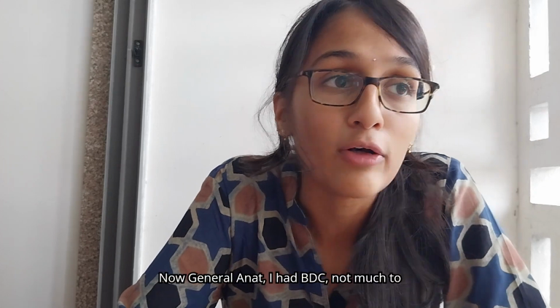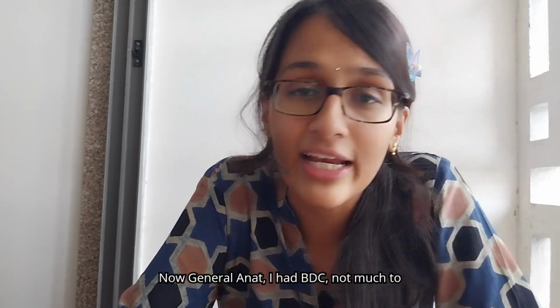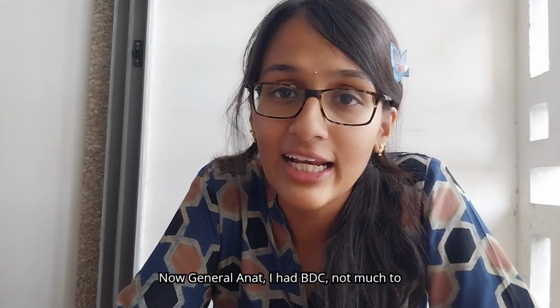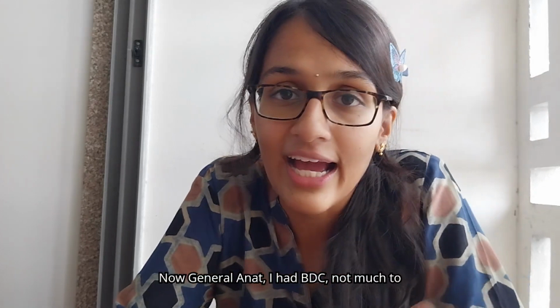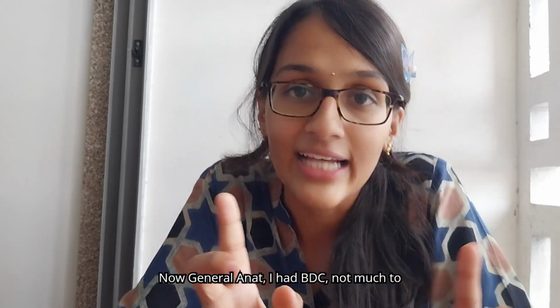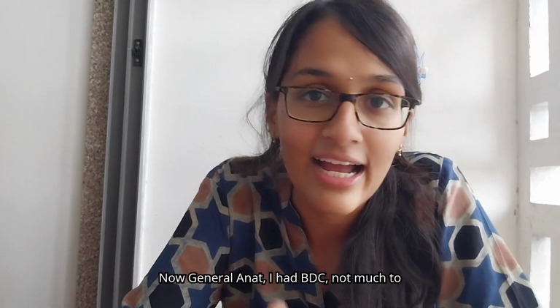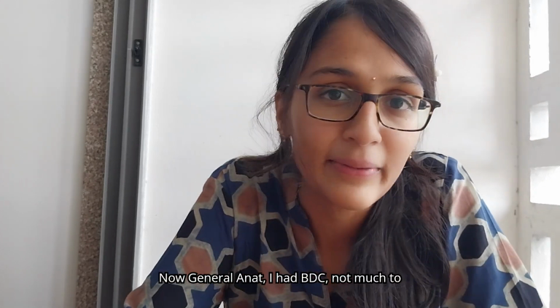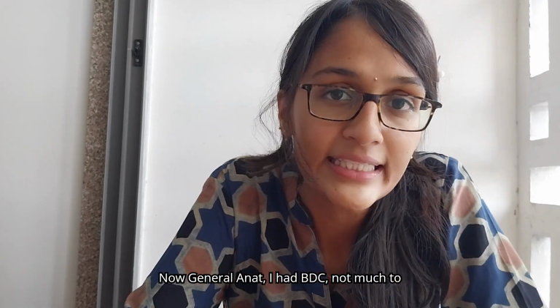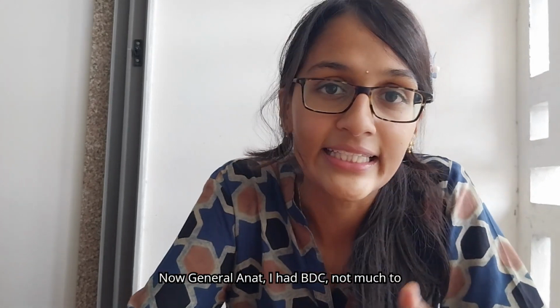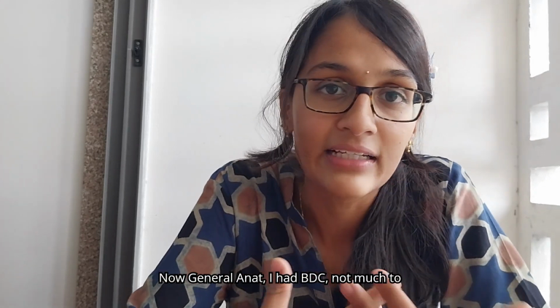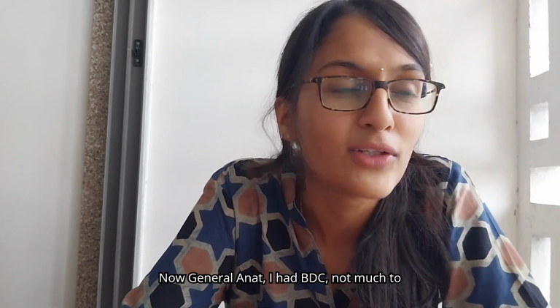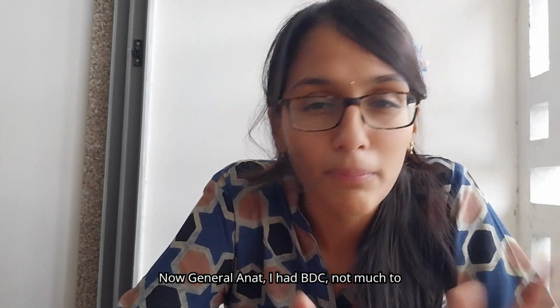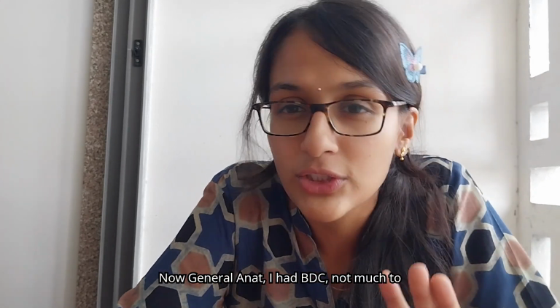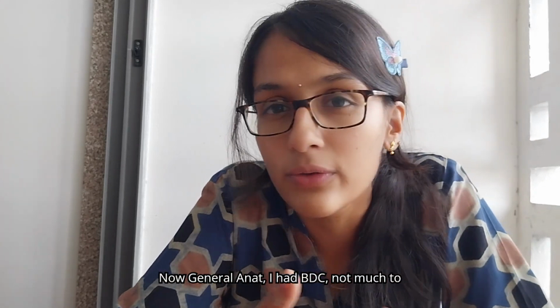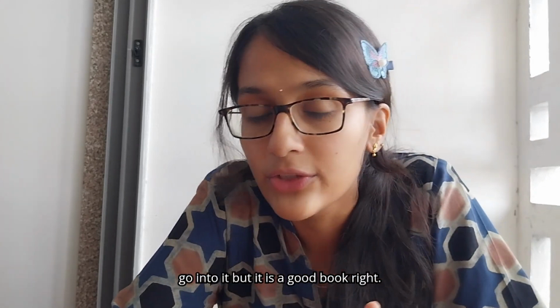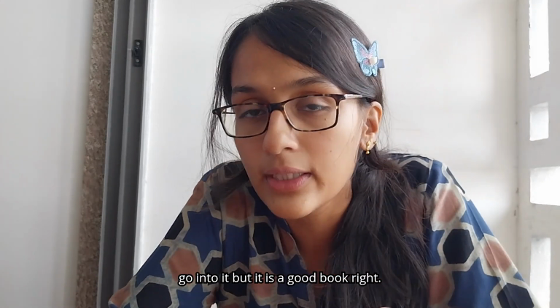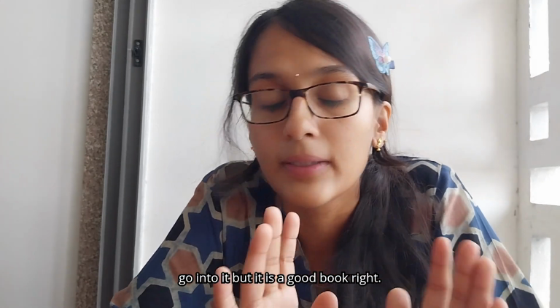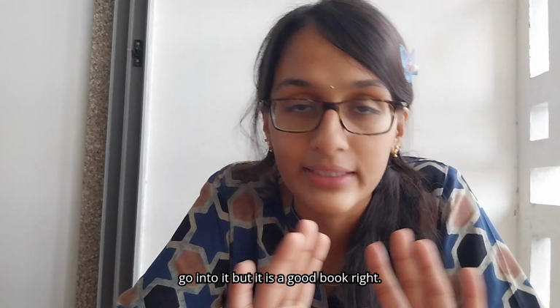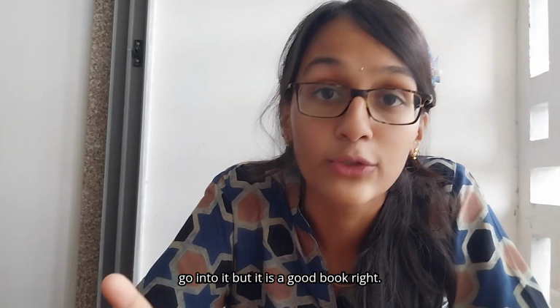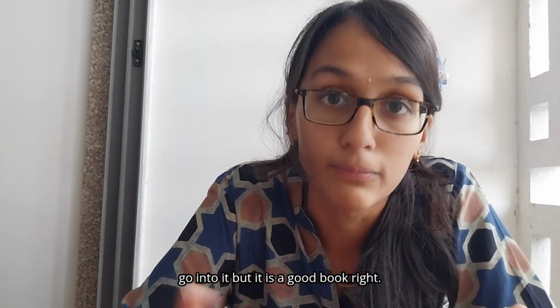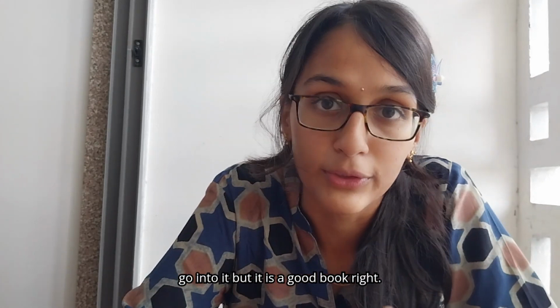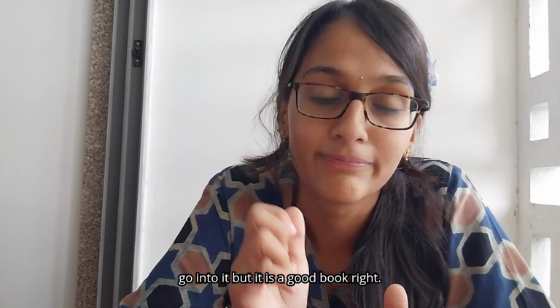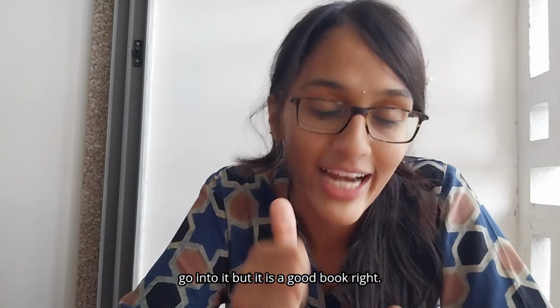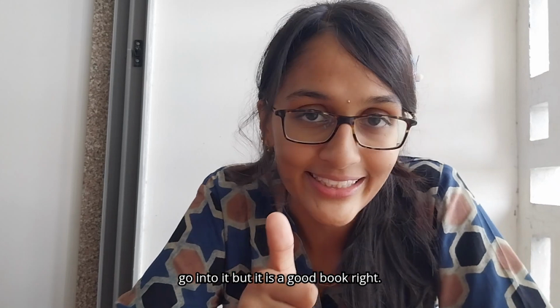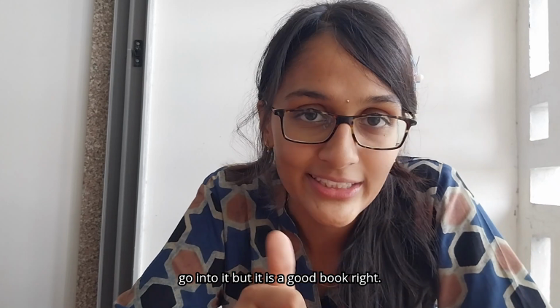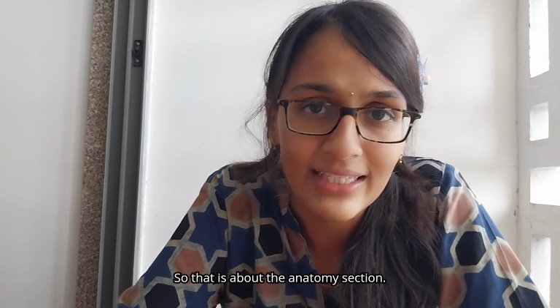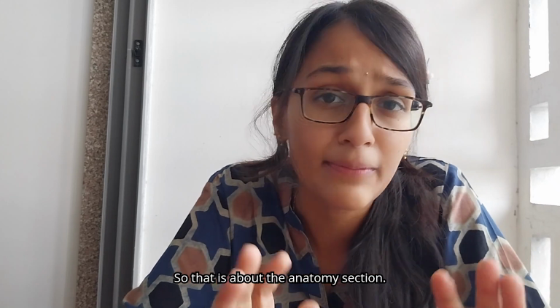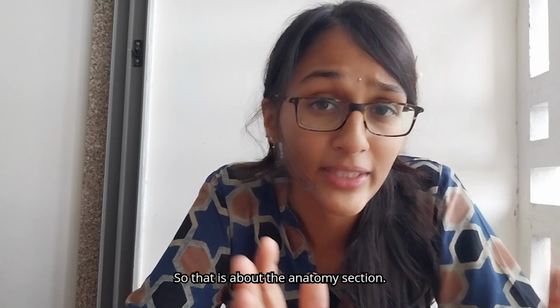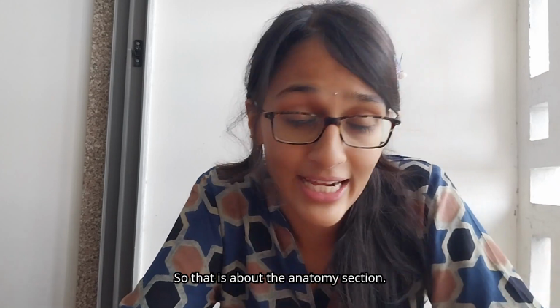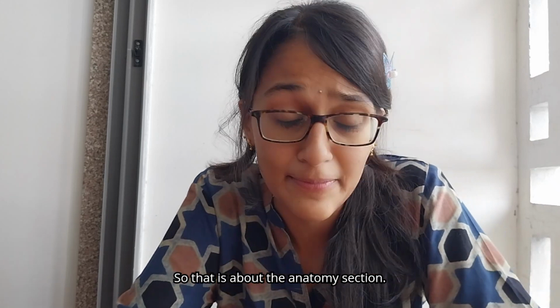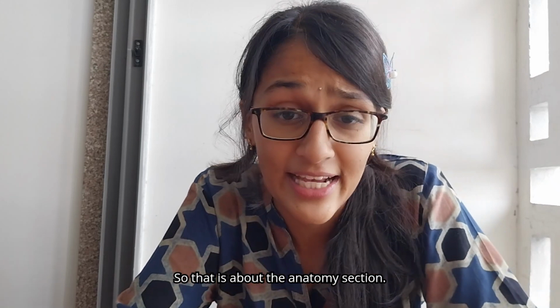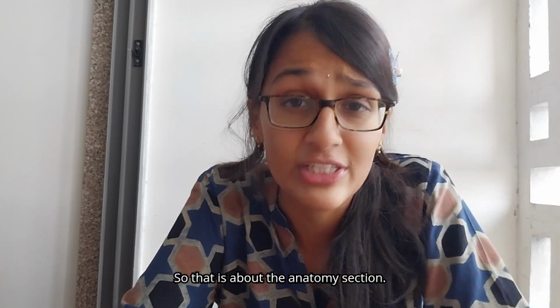For general anatomy I had BDC — not much to go into it but it's a good book. So that's about the anatomy section.